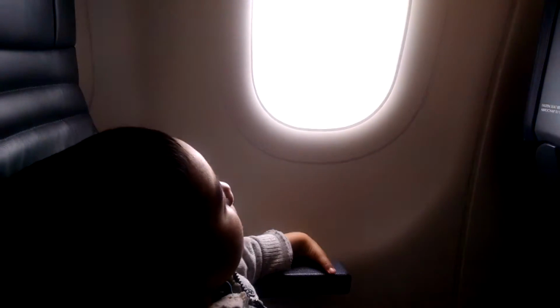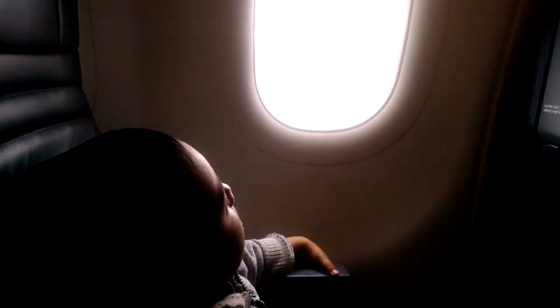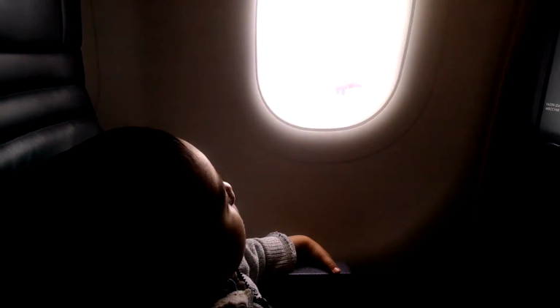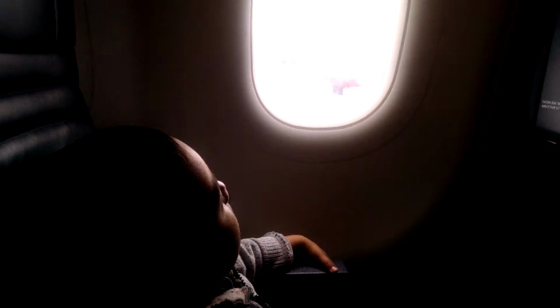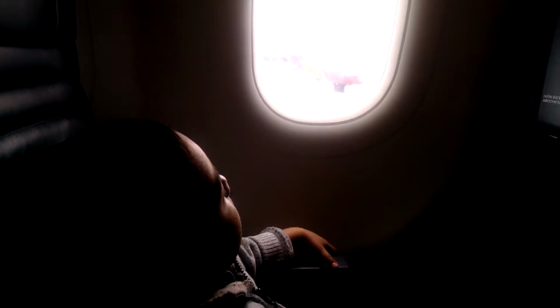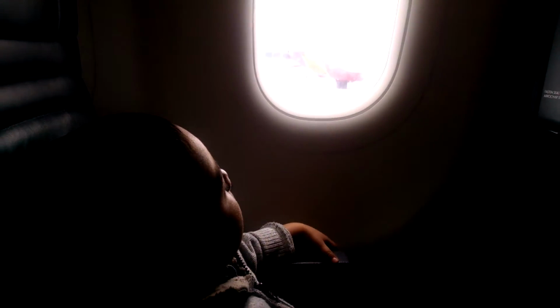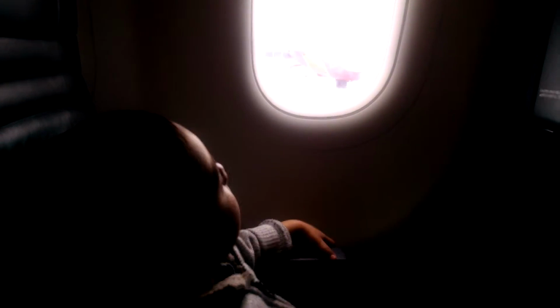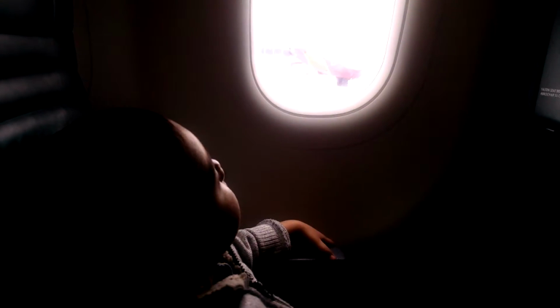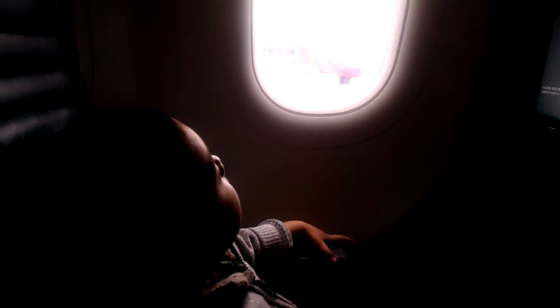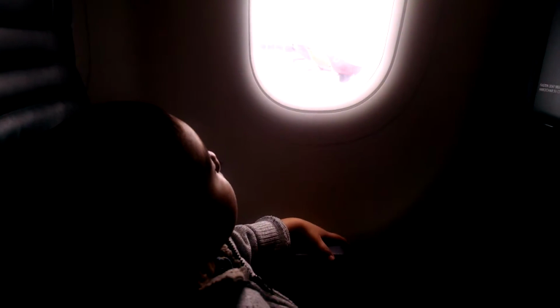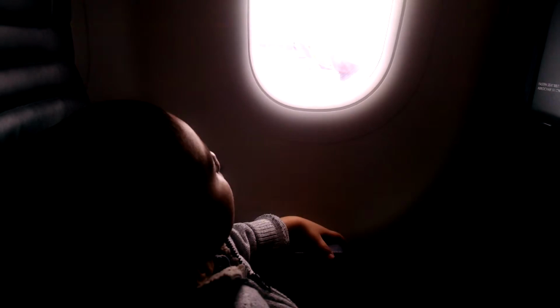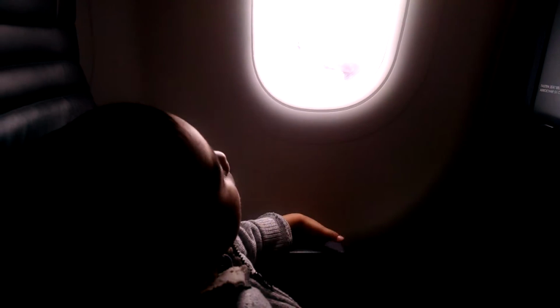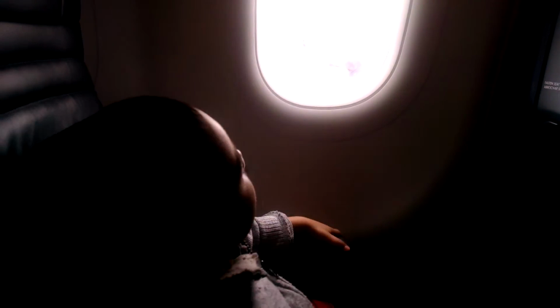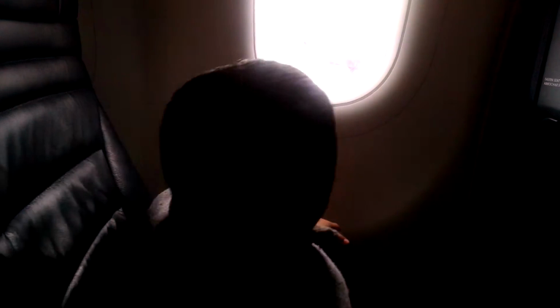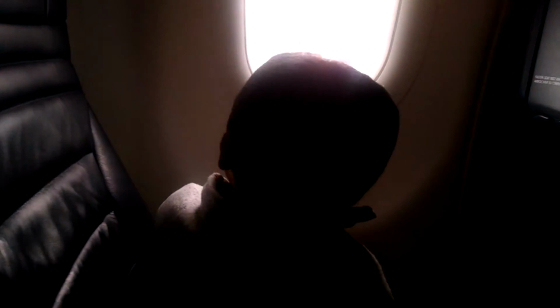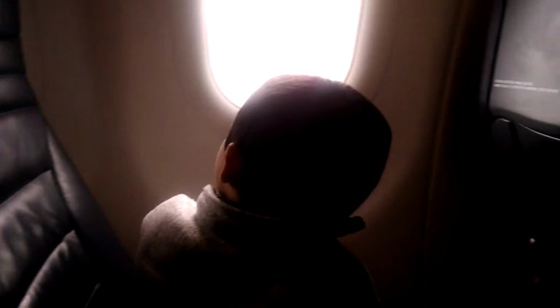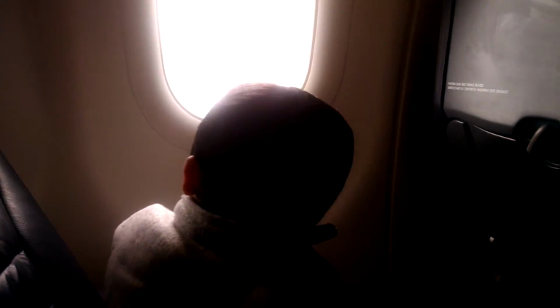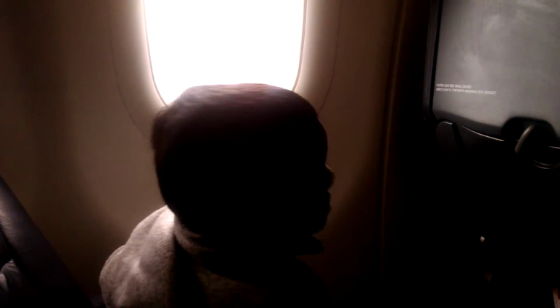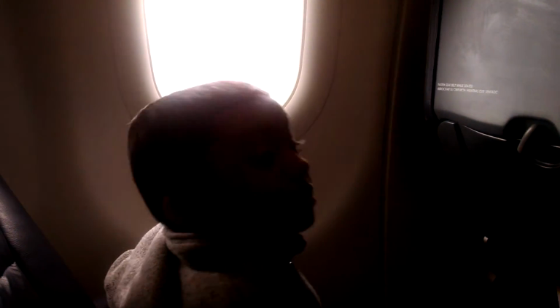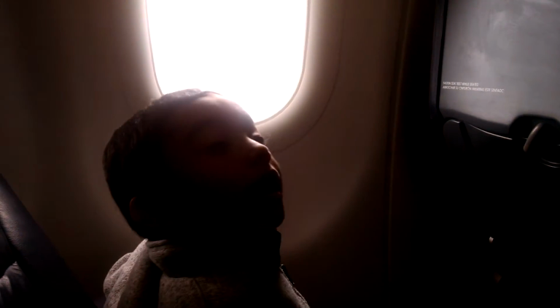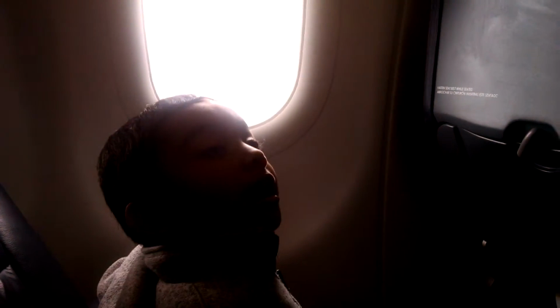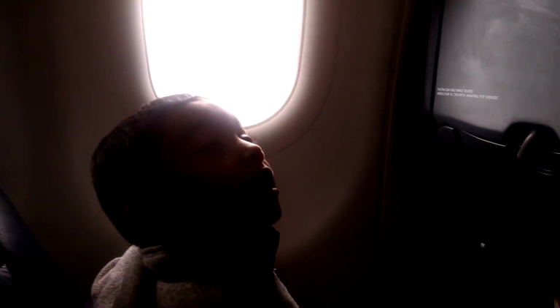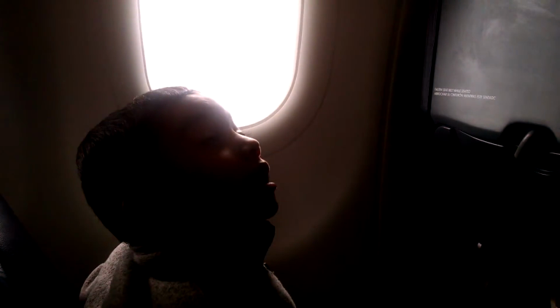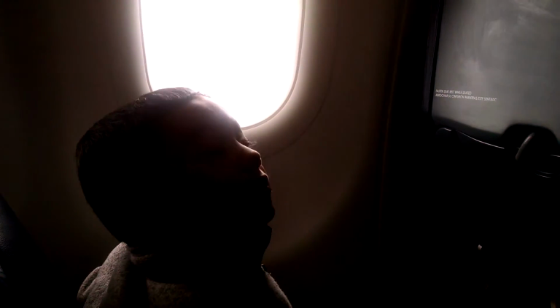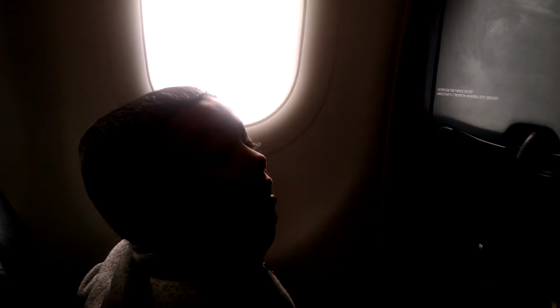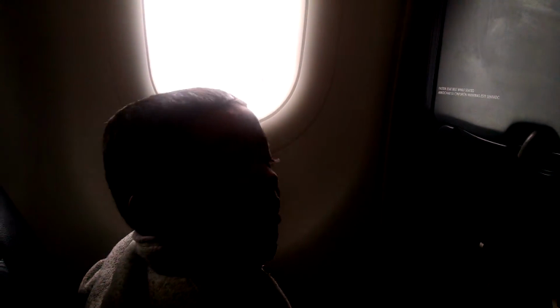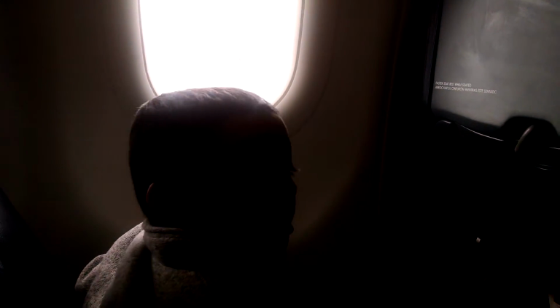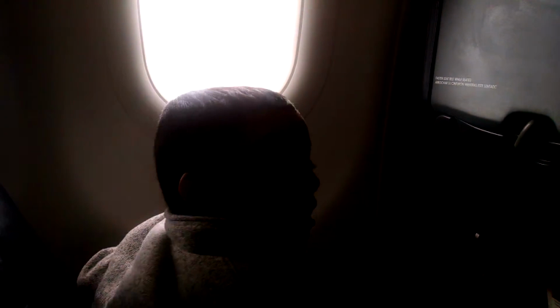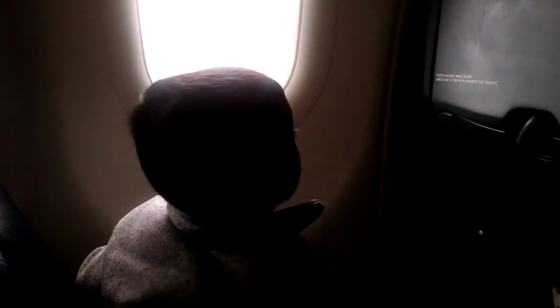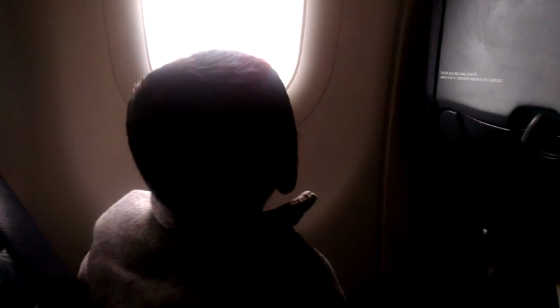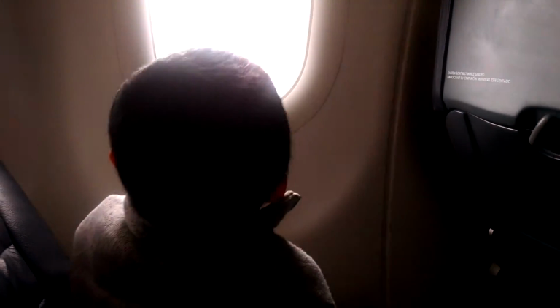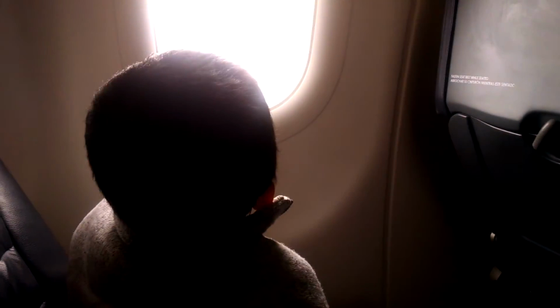For those passengers seated in rows 1, 2, 12, and 13, your seat is equipped with an inflatable seatbelt as shown in your safety information card.